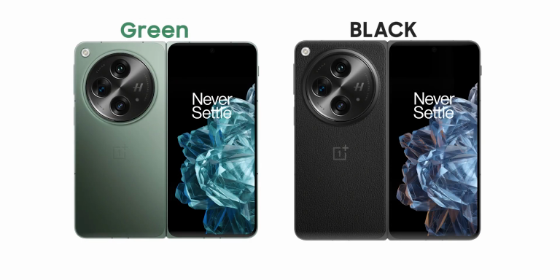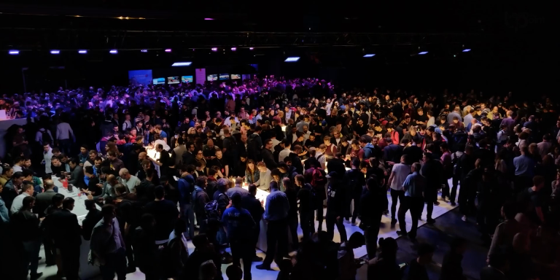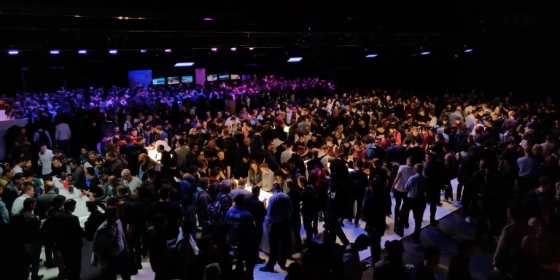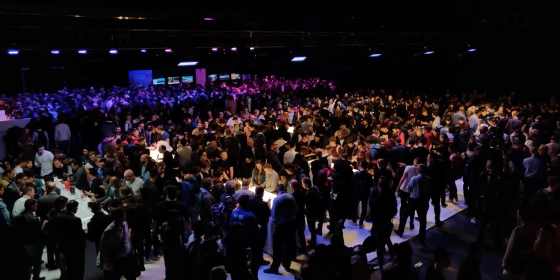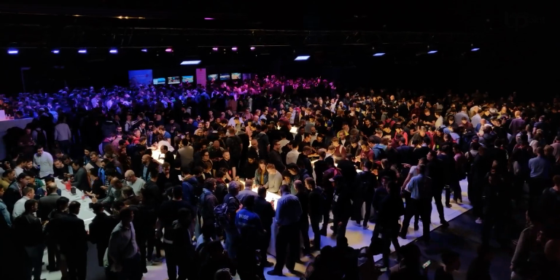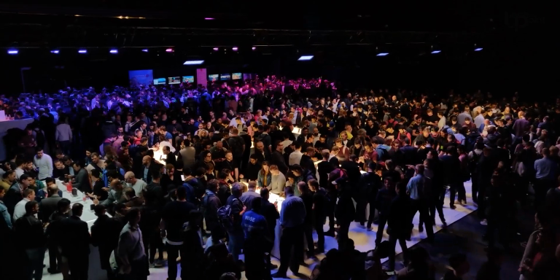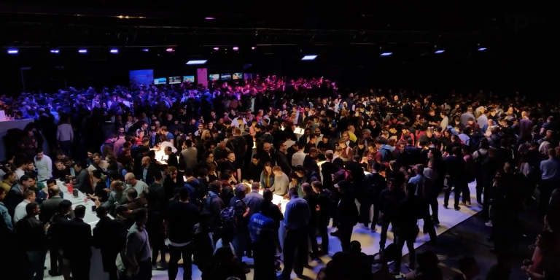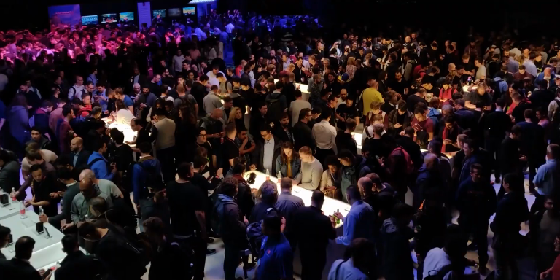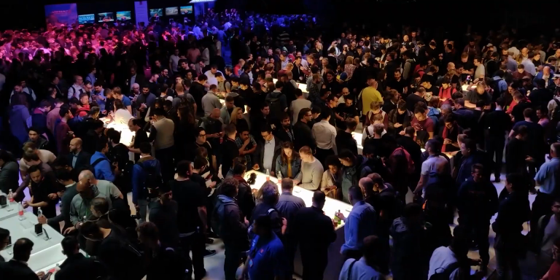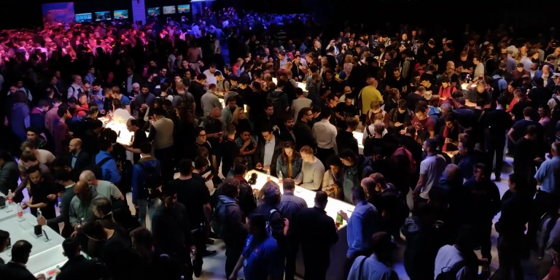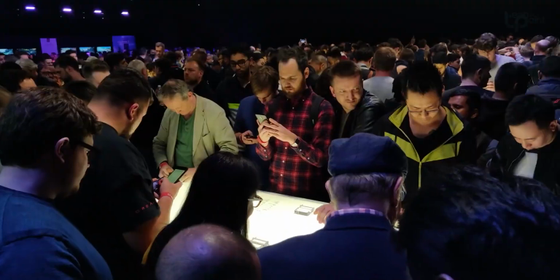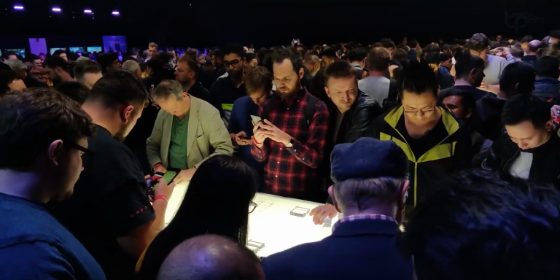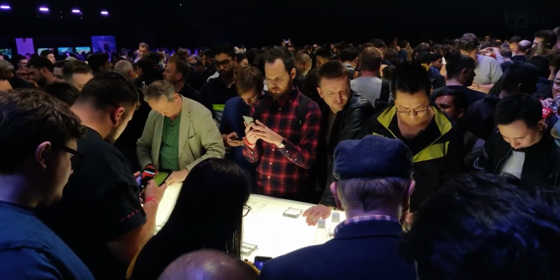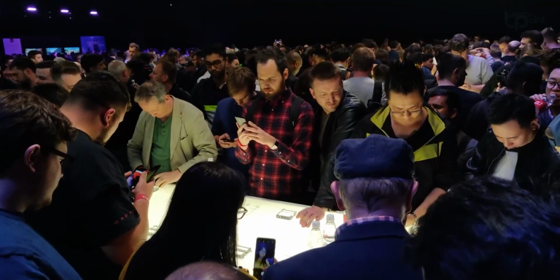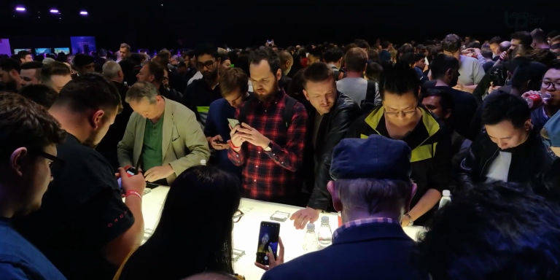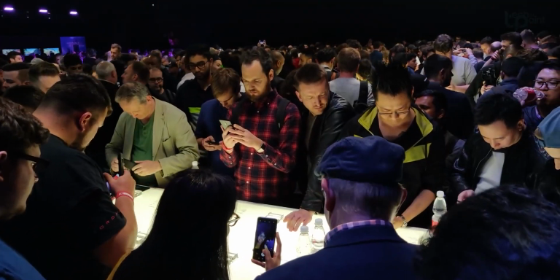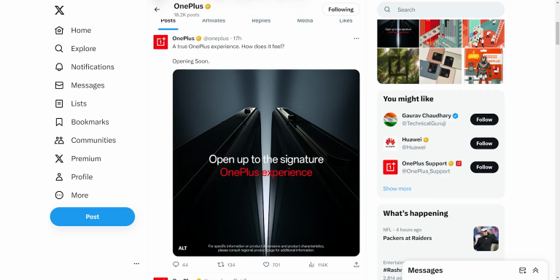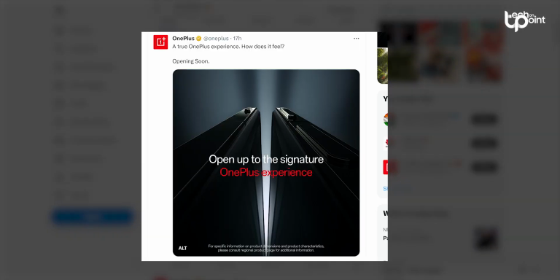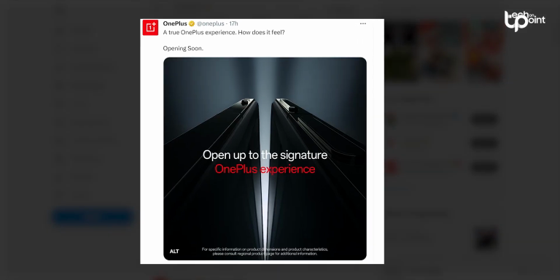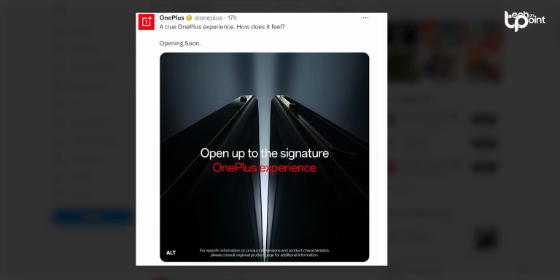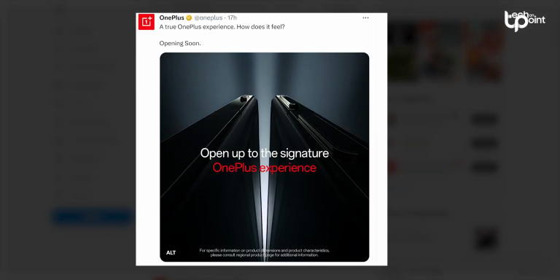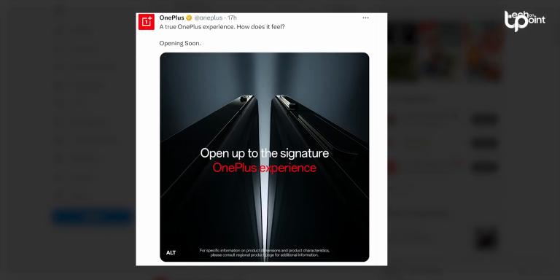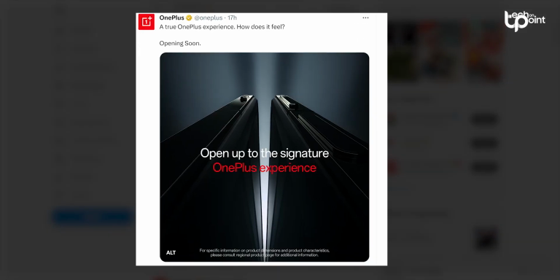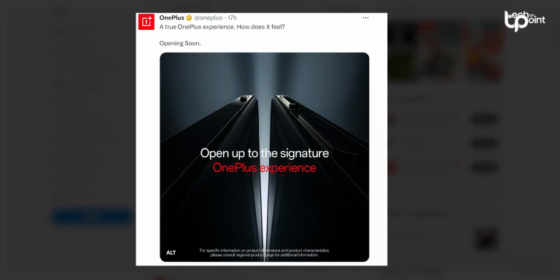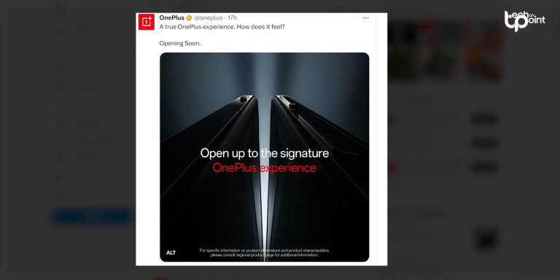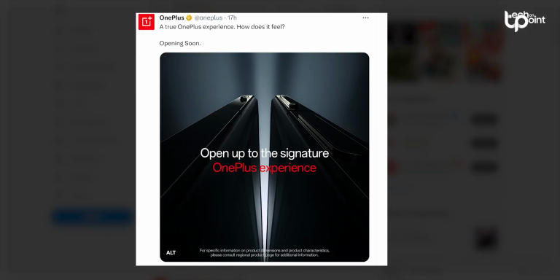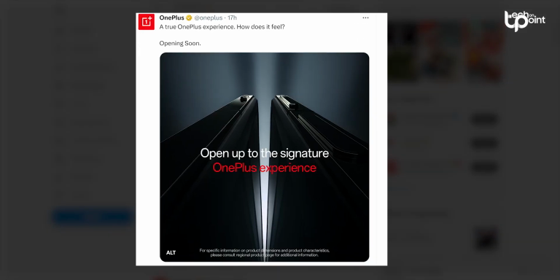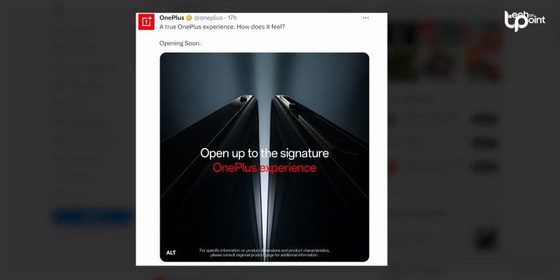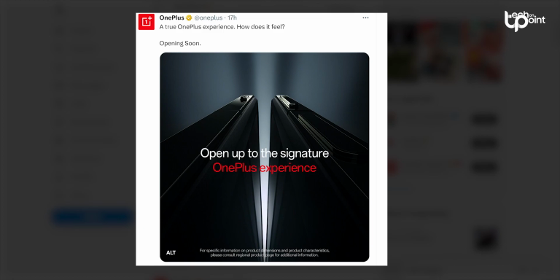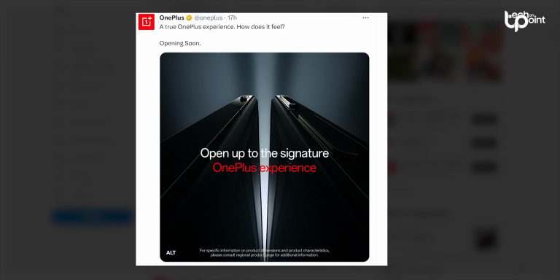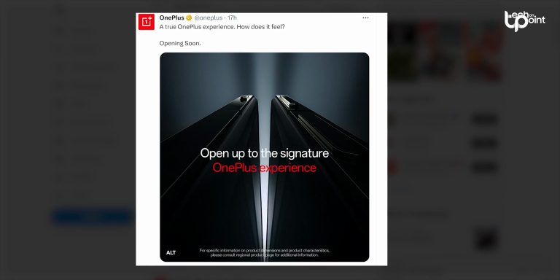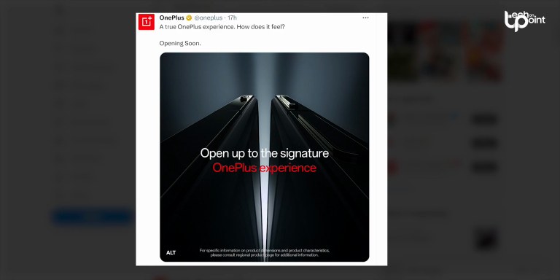The October 19th release date jibes with earlier rumors, and OnePlus even dropped a teaser pic on social media just the other day.